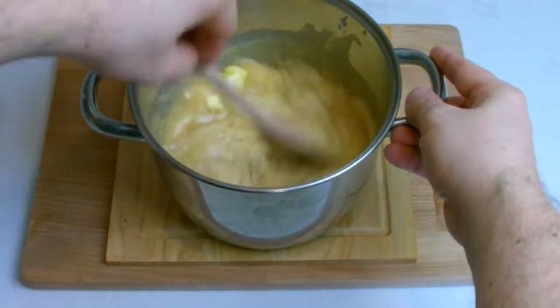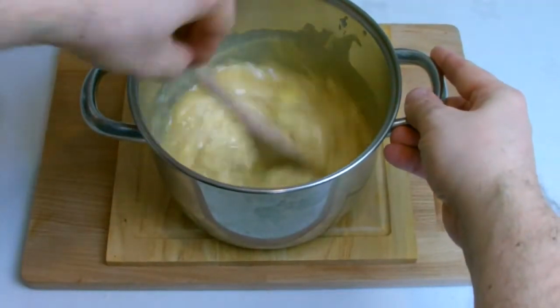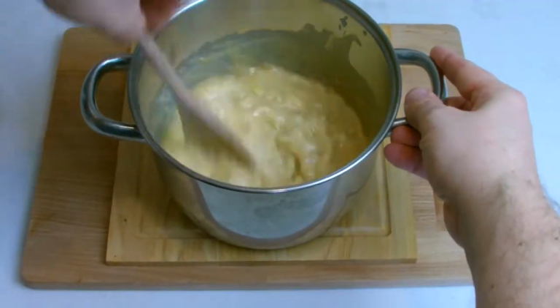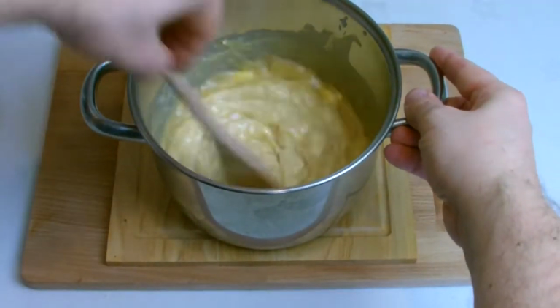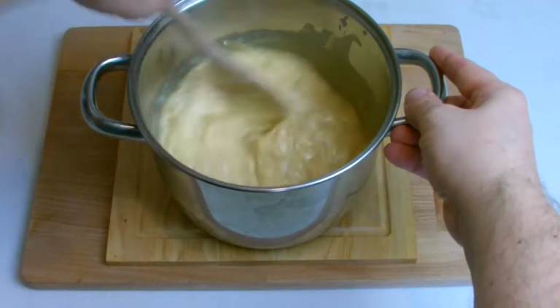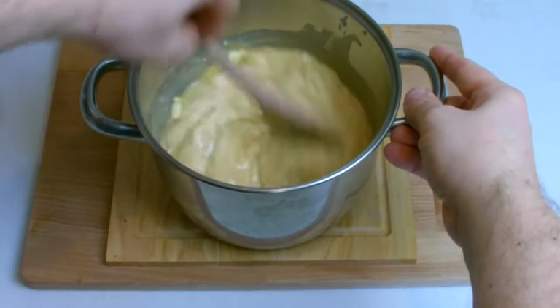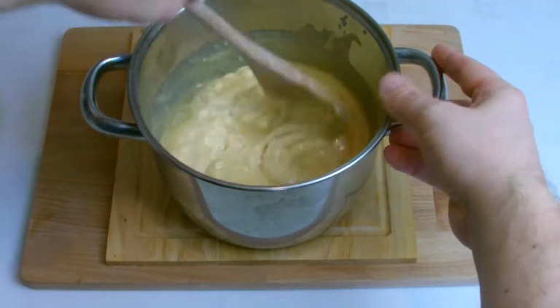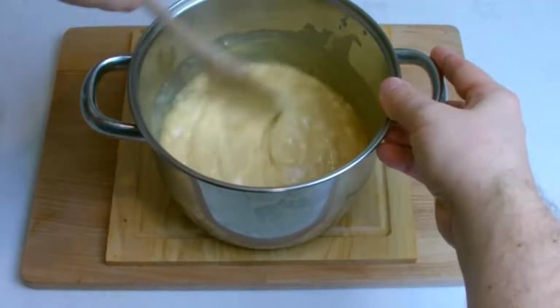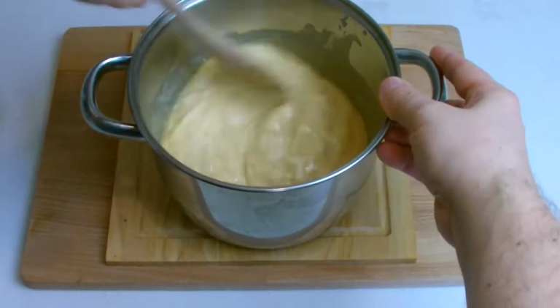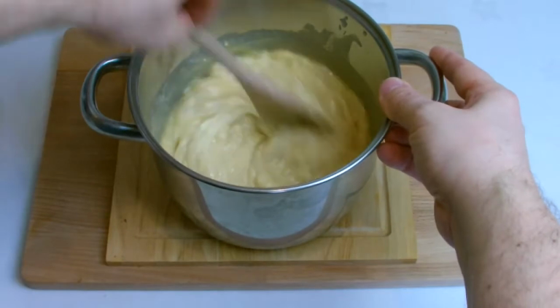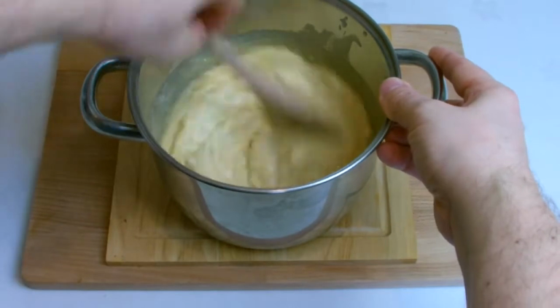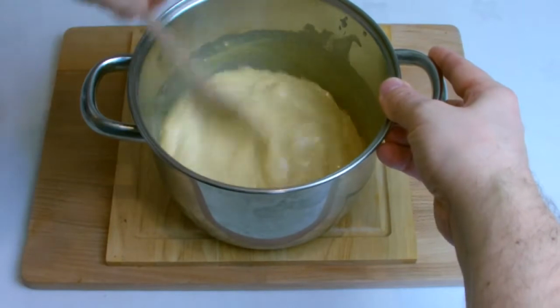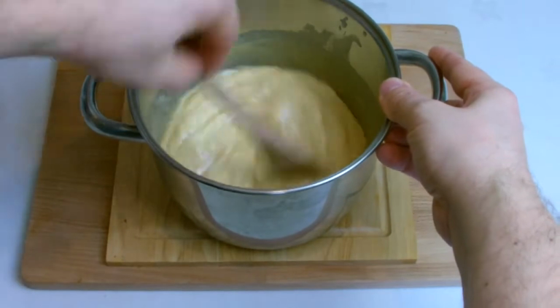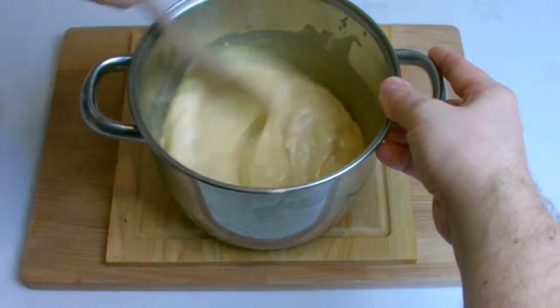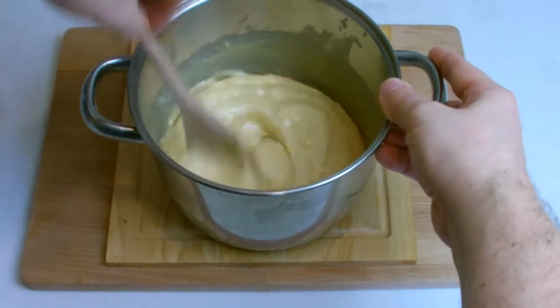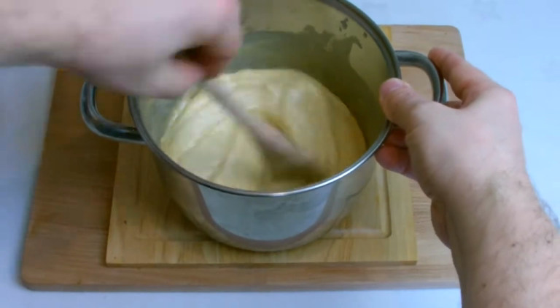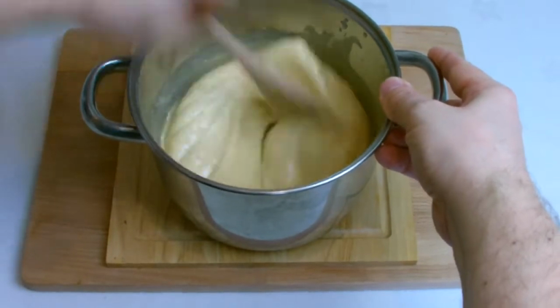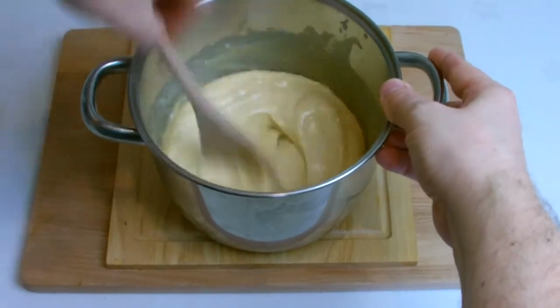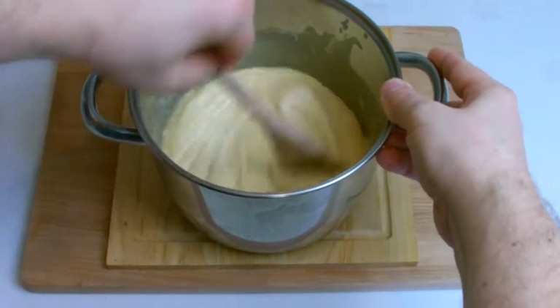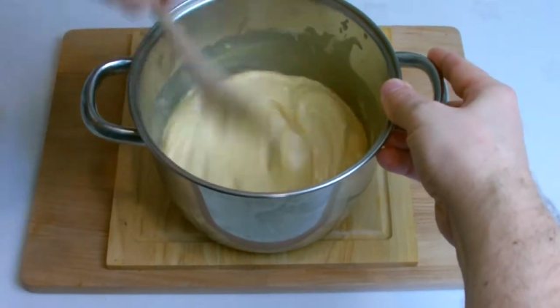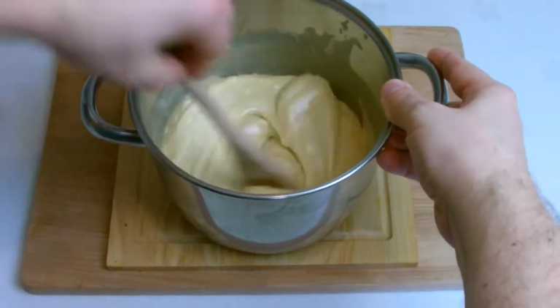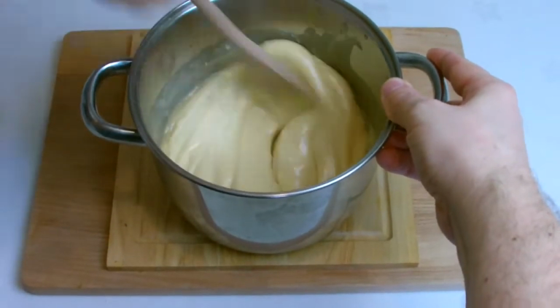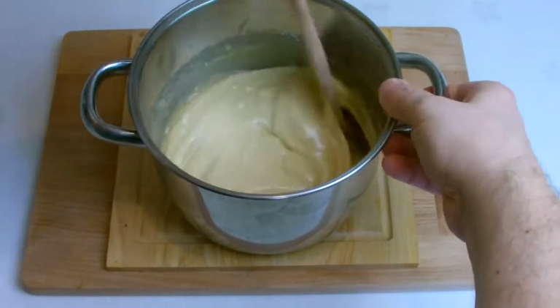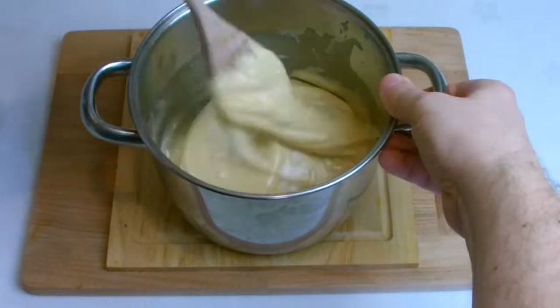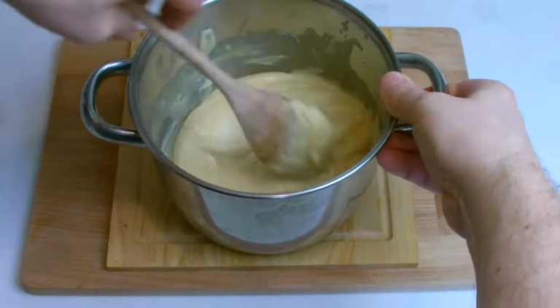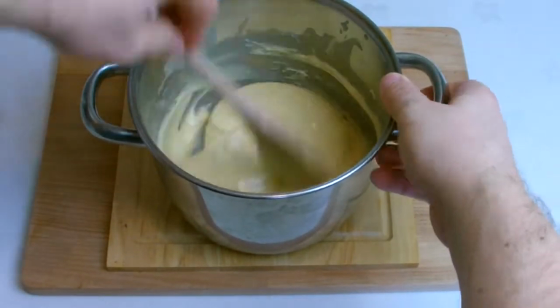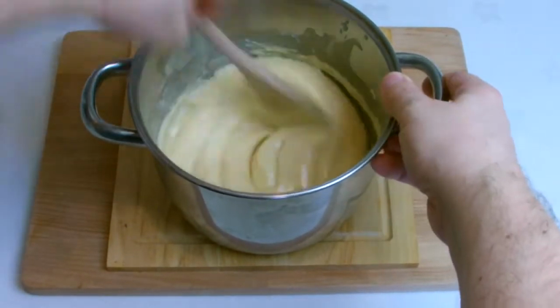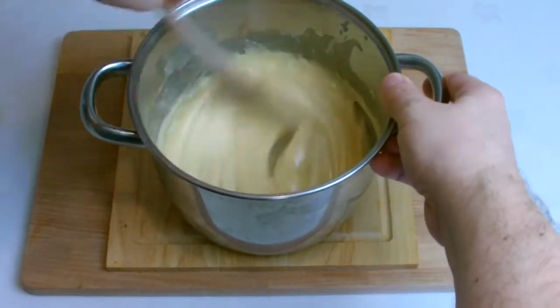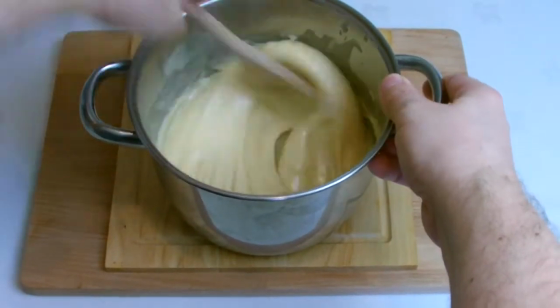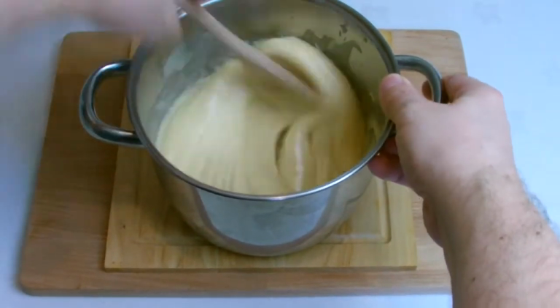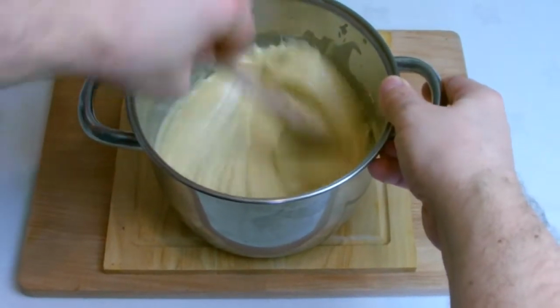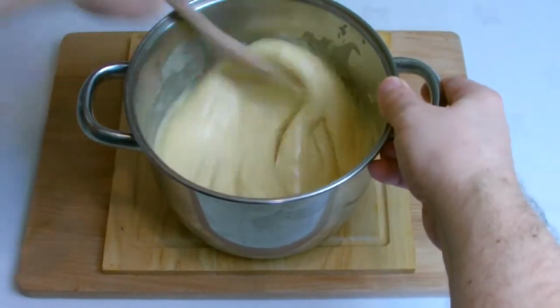Add your white chocolate and butter to the syrup mixture and stir well, ensuring fully combined, and then transfer to your lined tray.